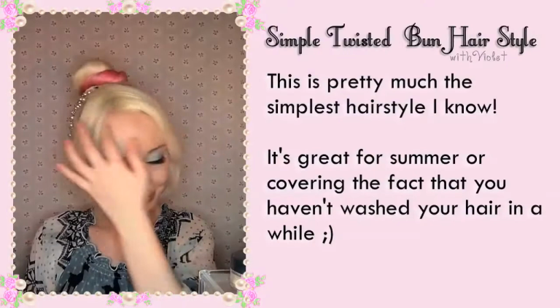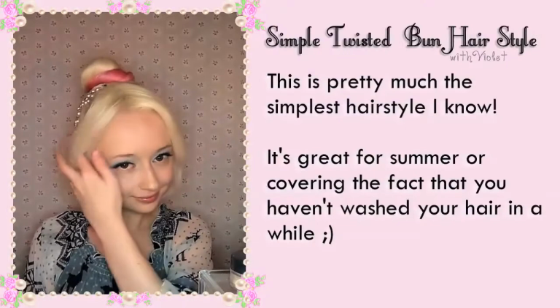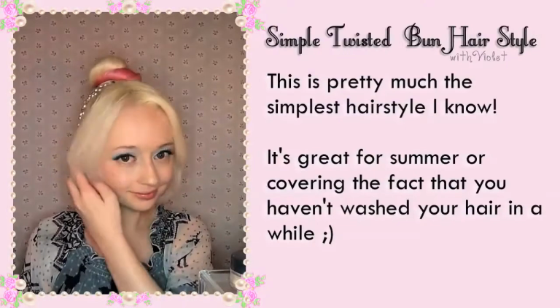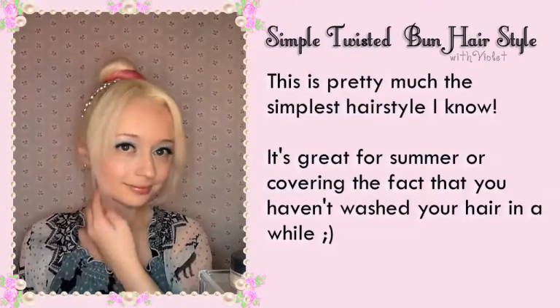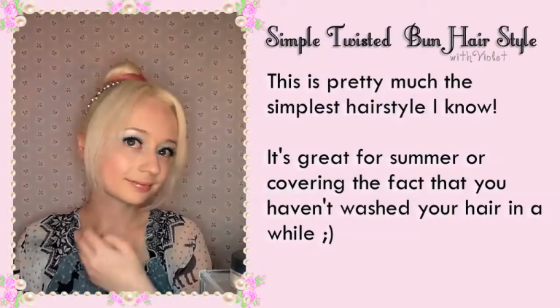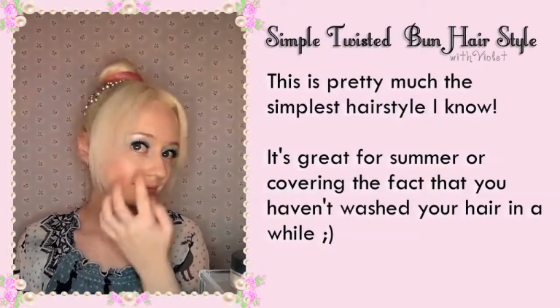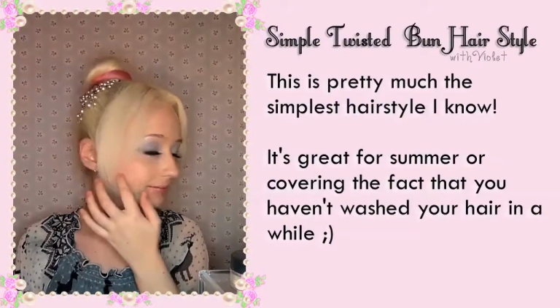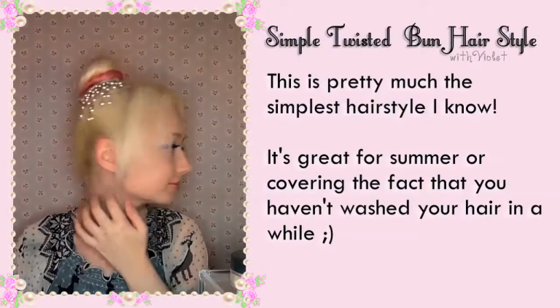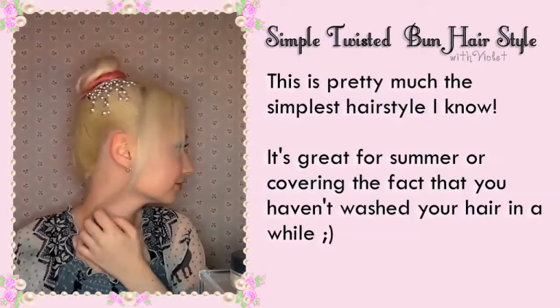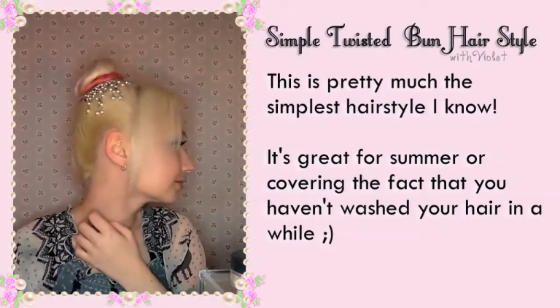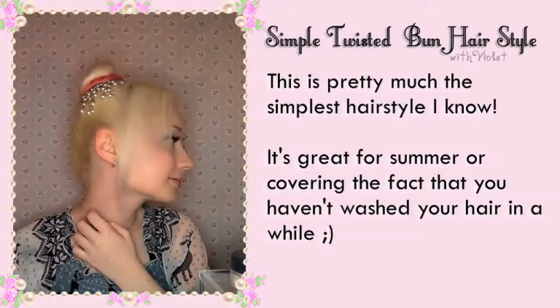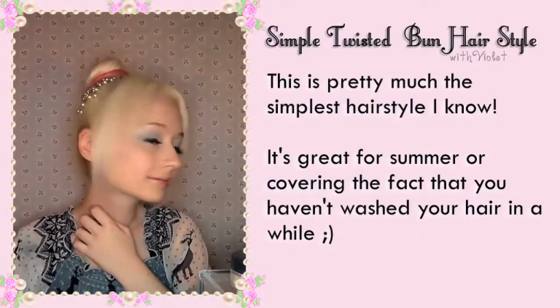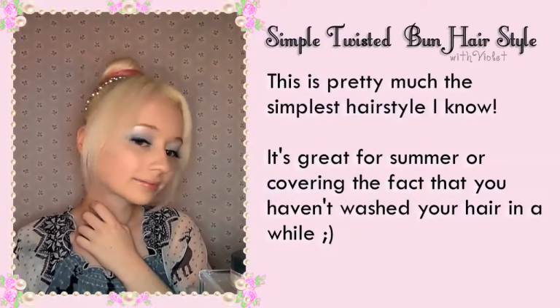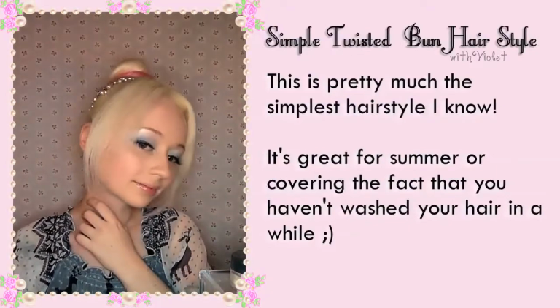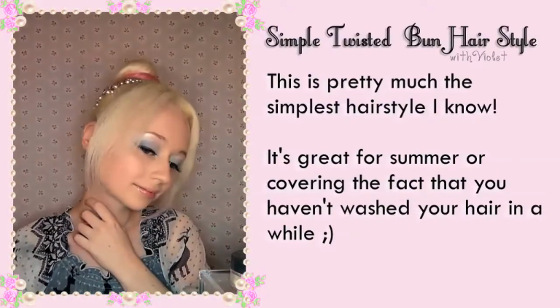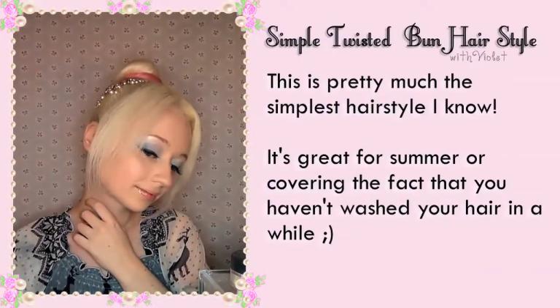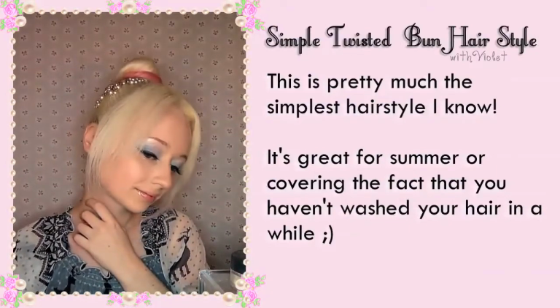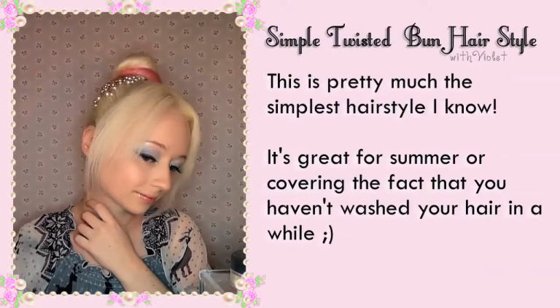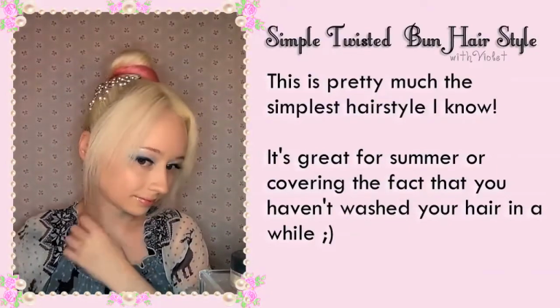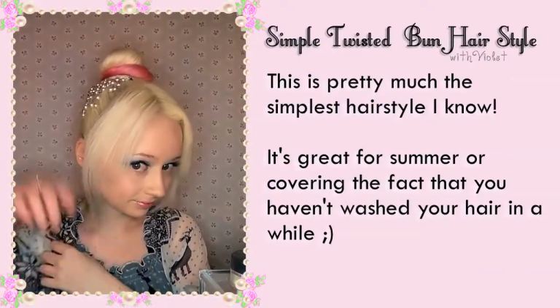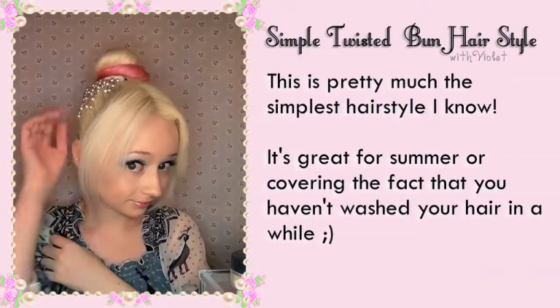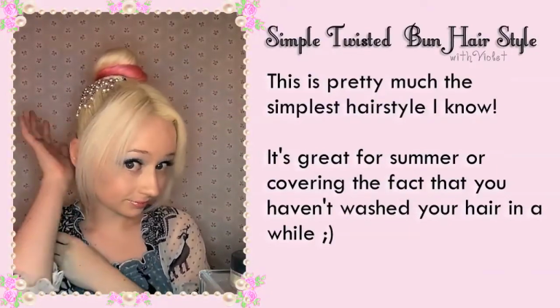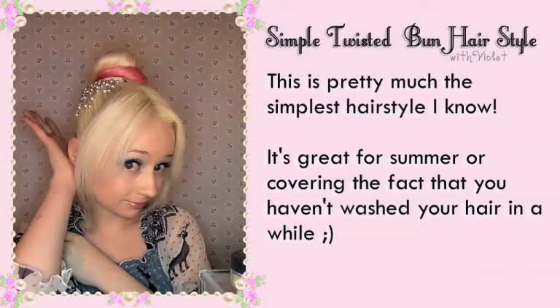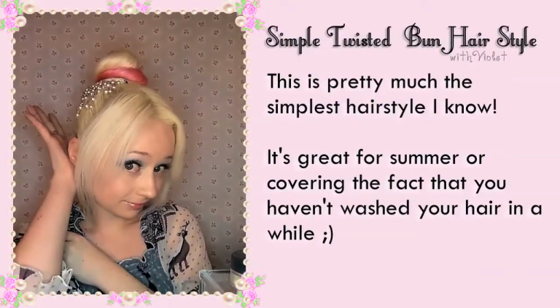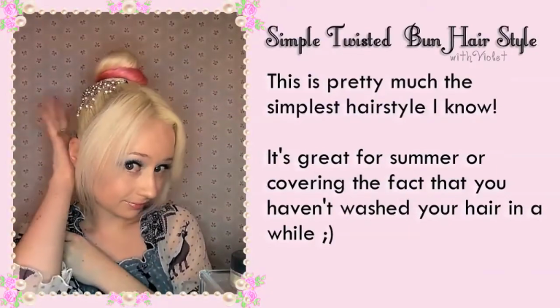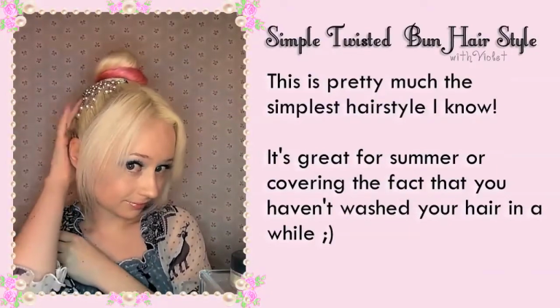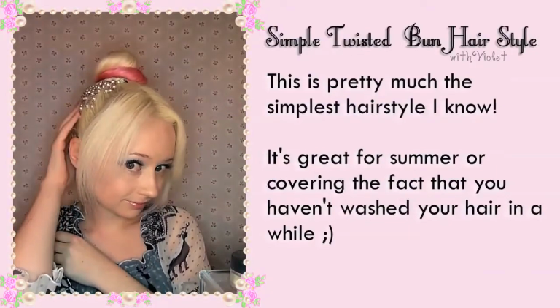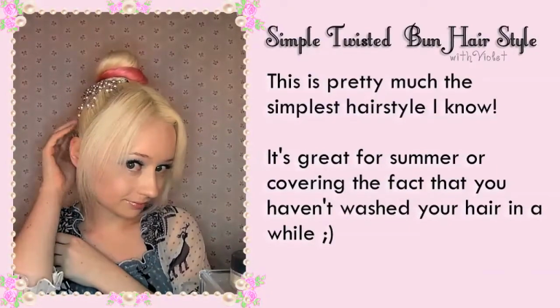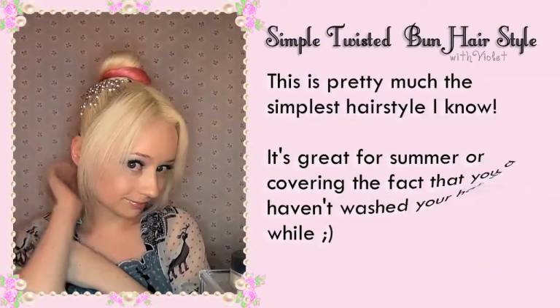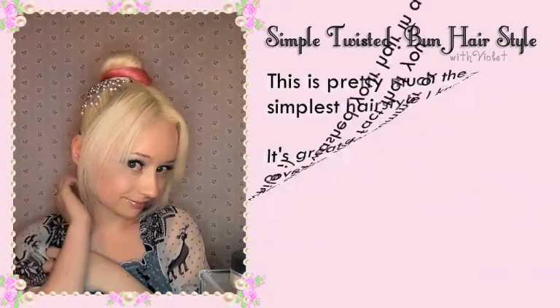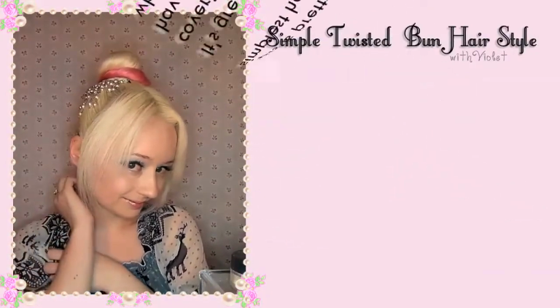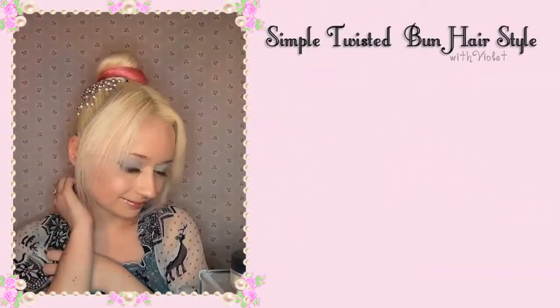Good morning! Today I'm going to show you pretty much the simplest hairstyle I know how to do, which is a twisted bun.